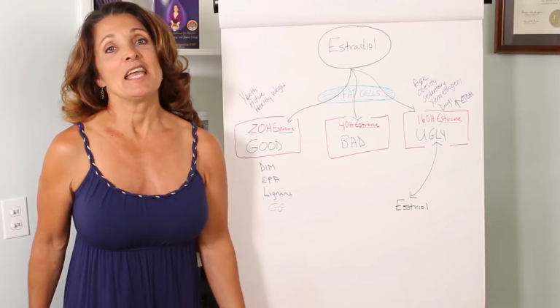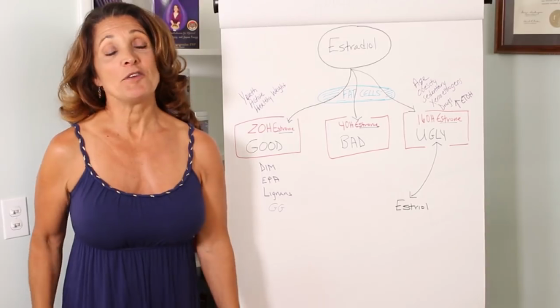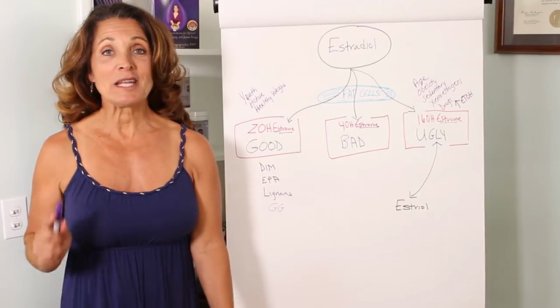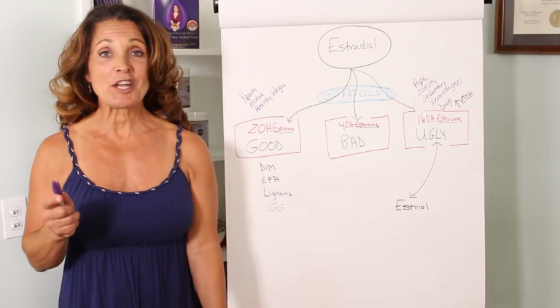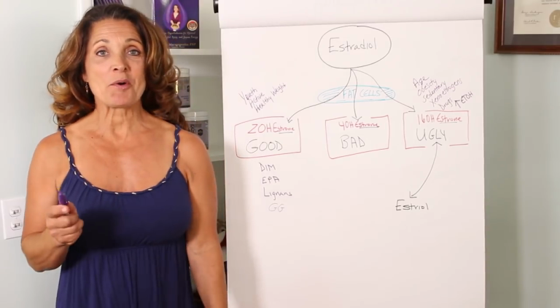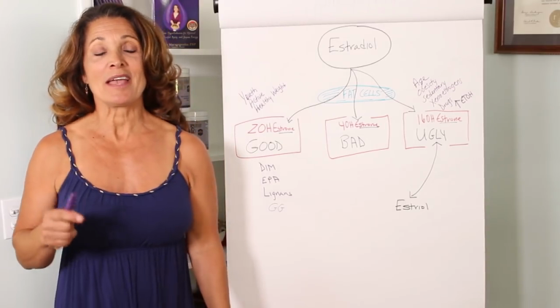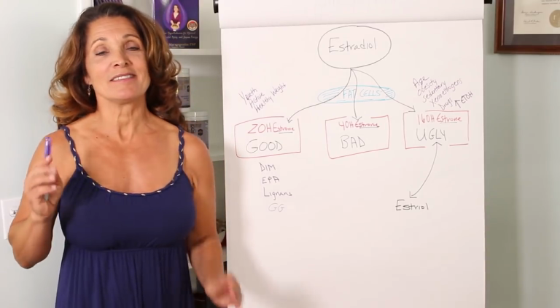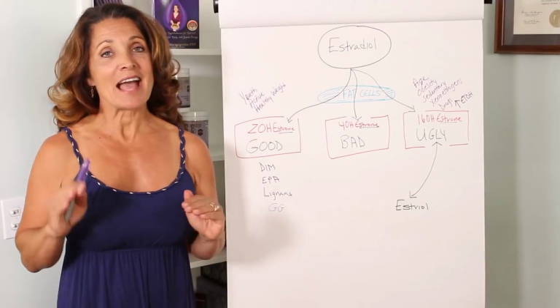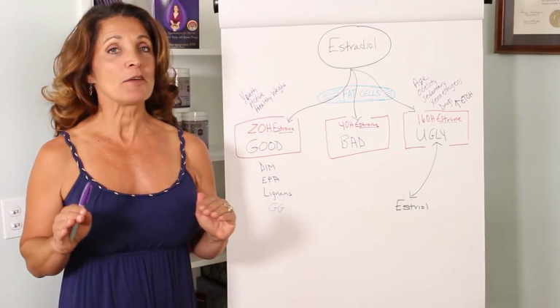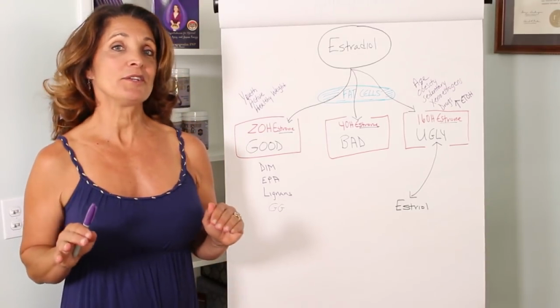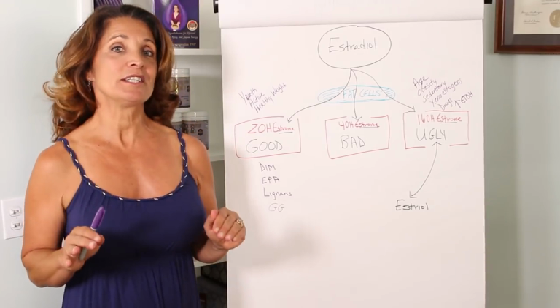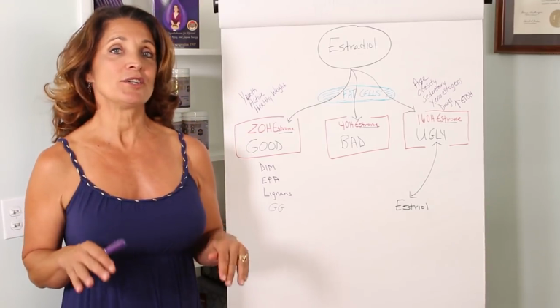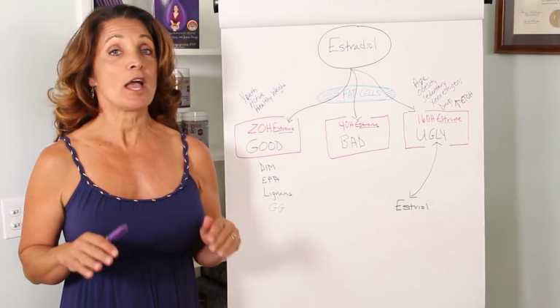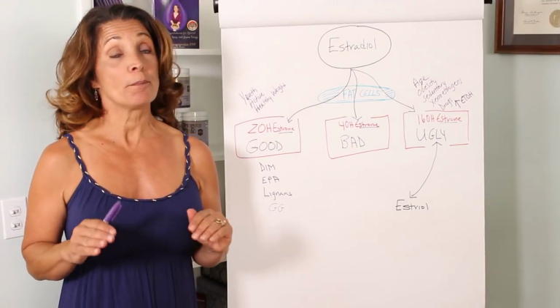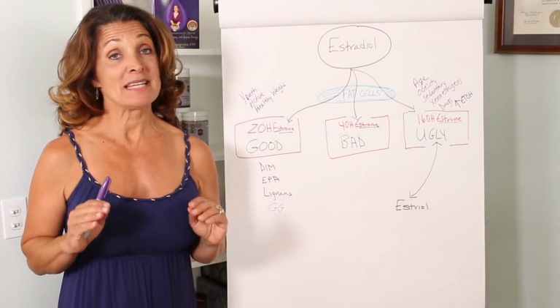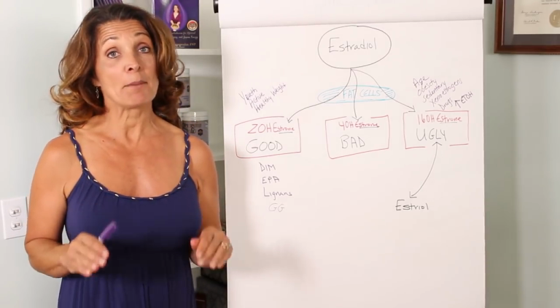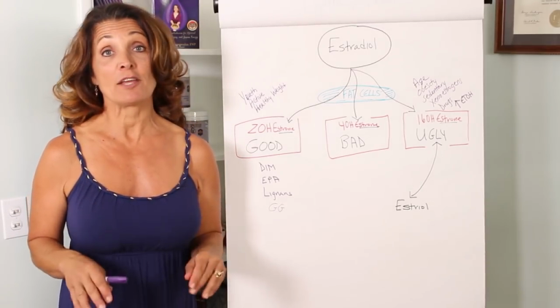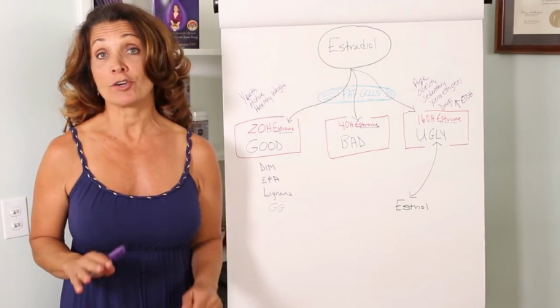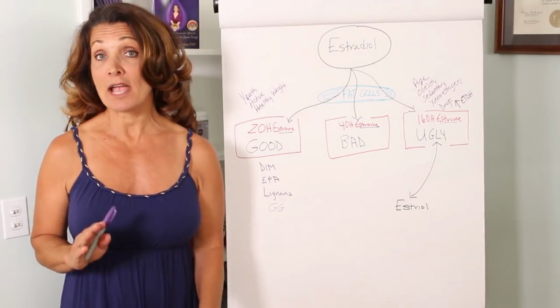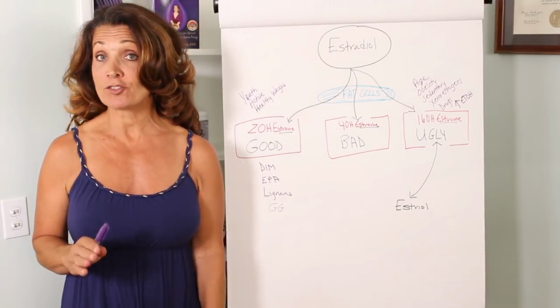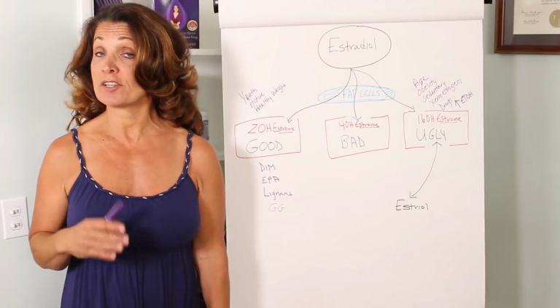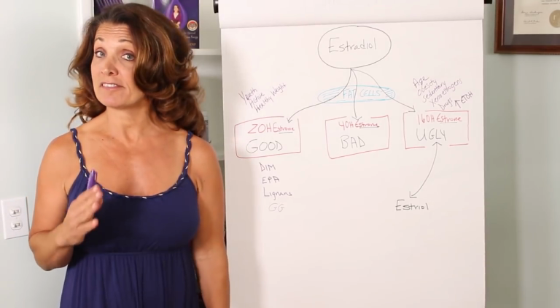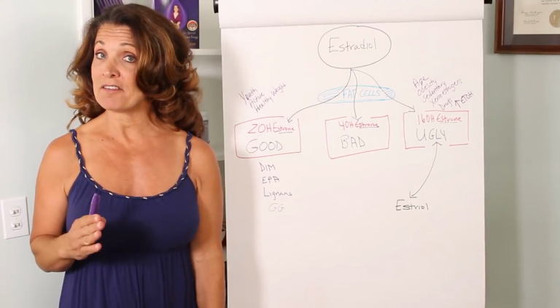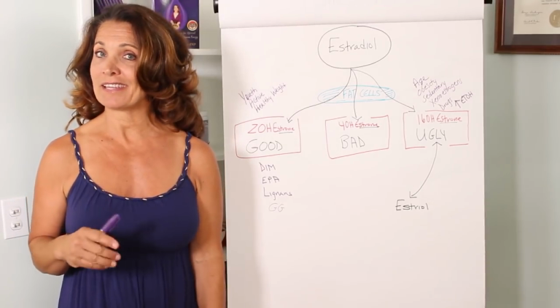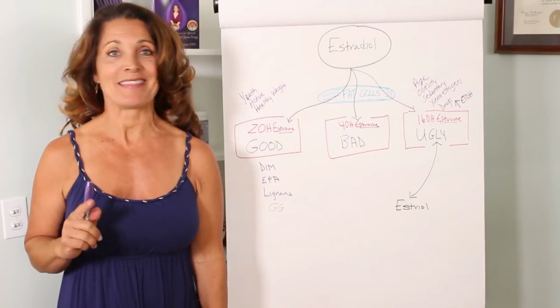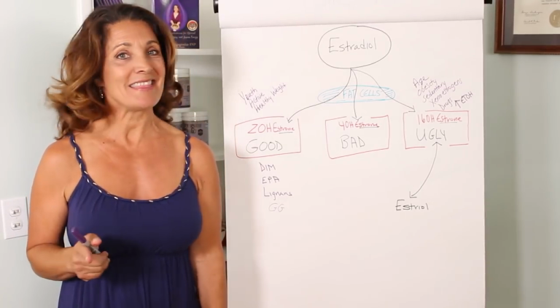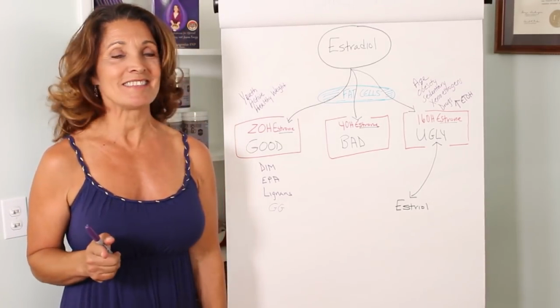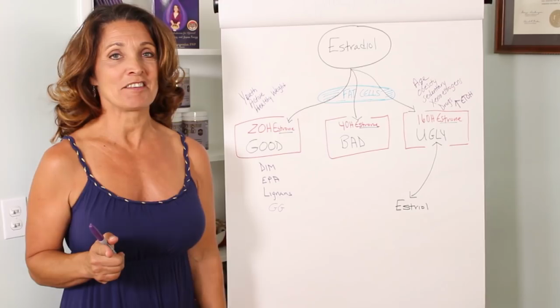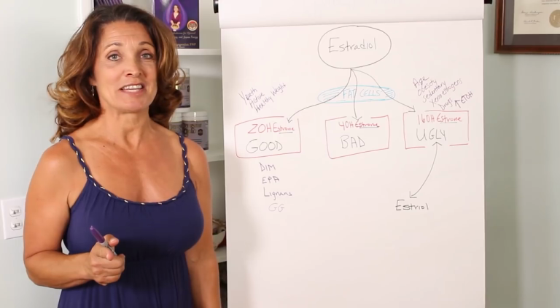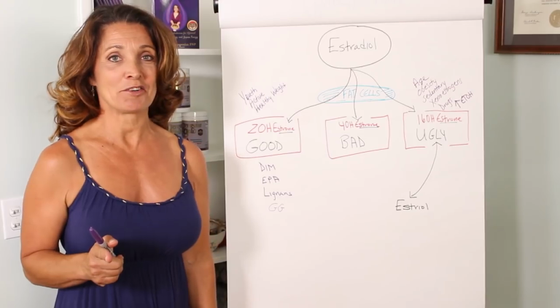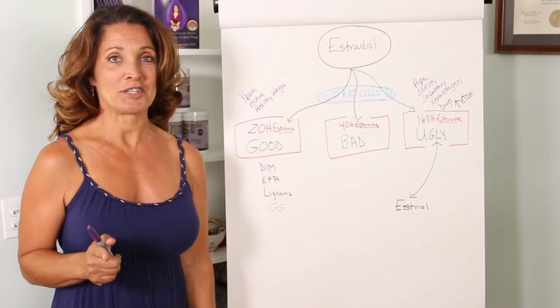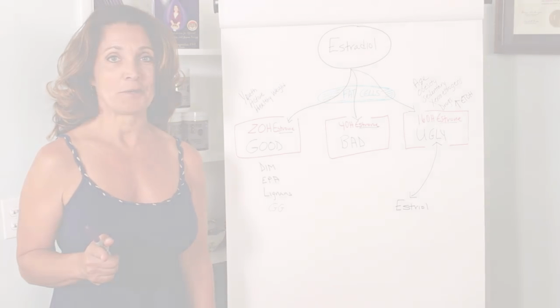If you want to know exactly what you need to do to help metabolize your estrogen safely, then this is the video for you.